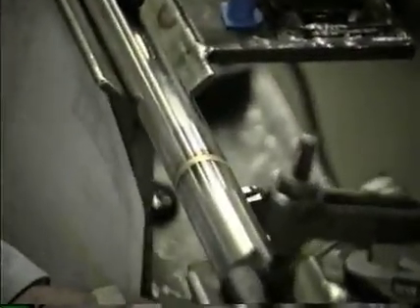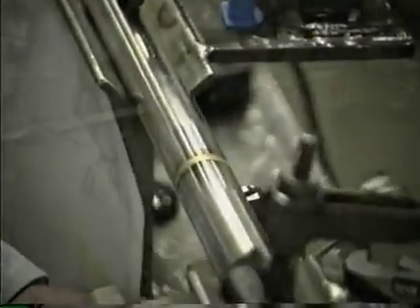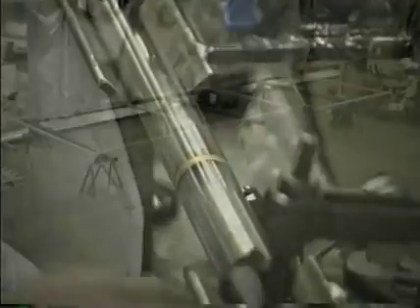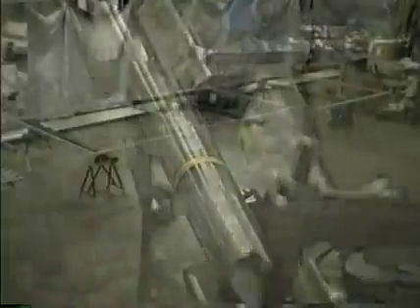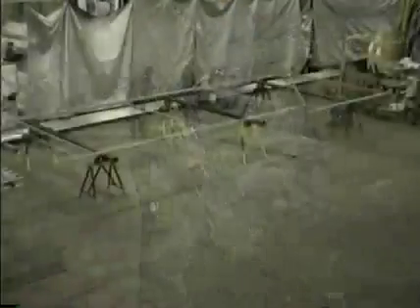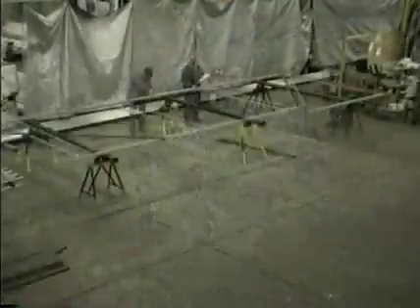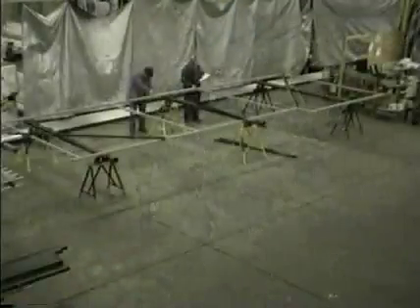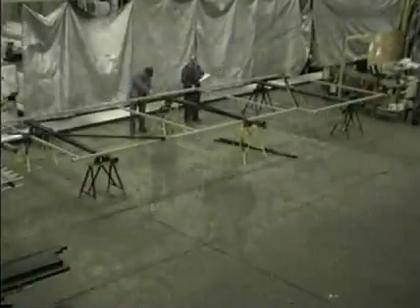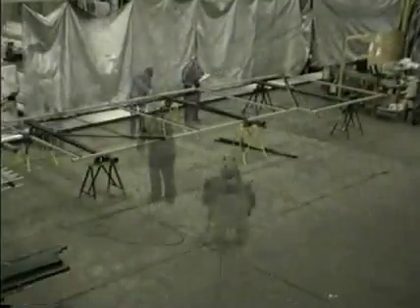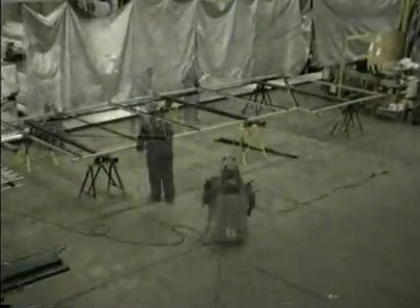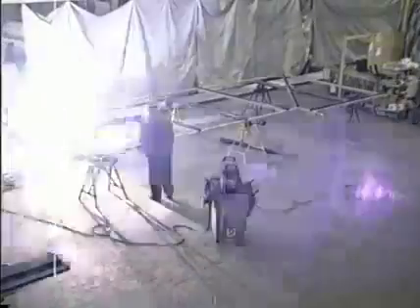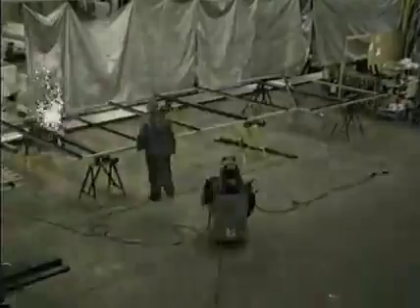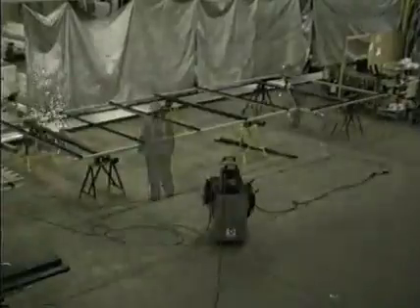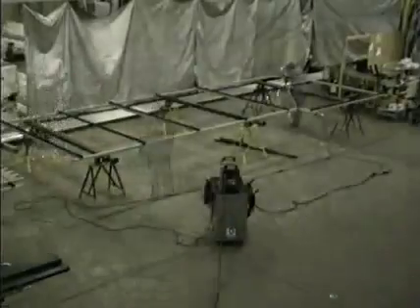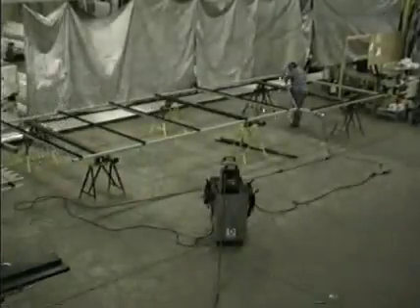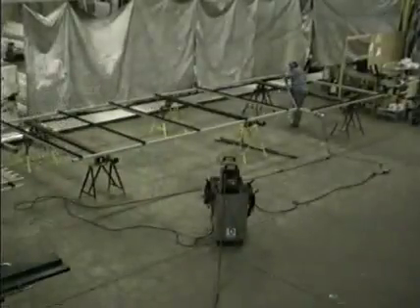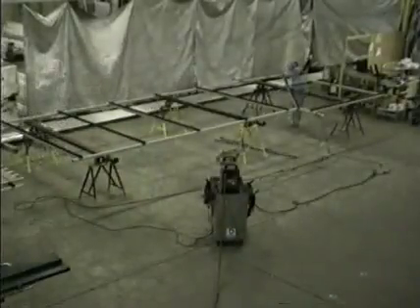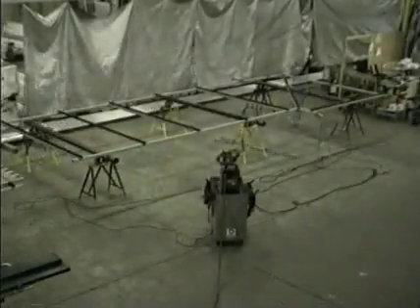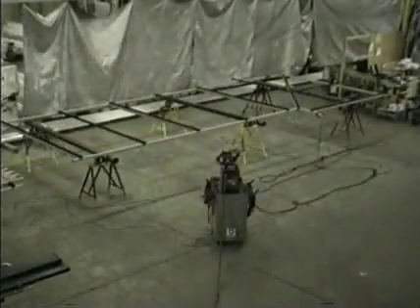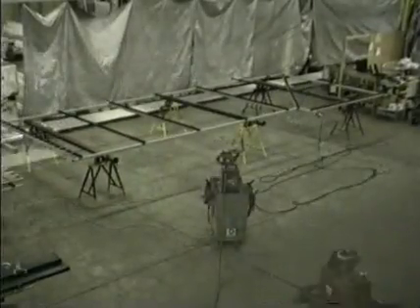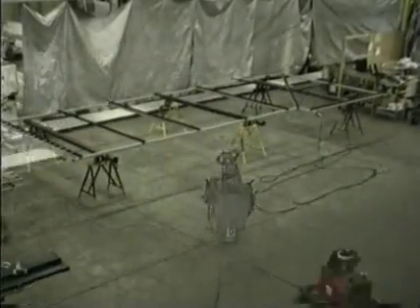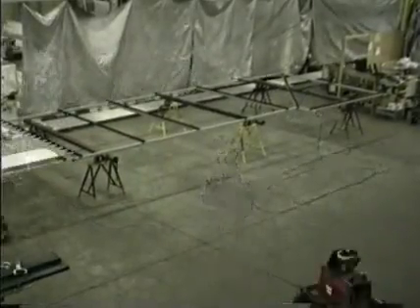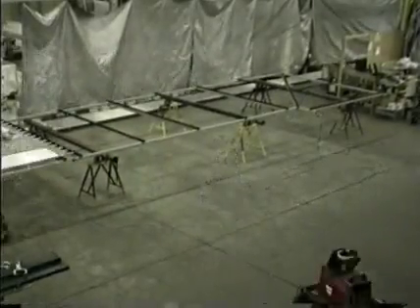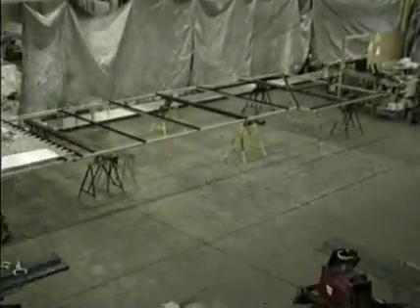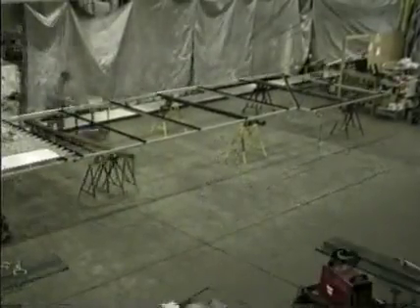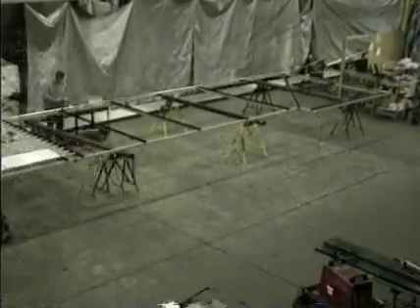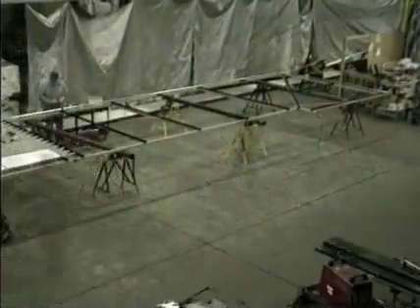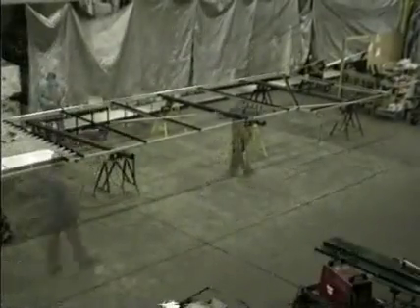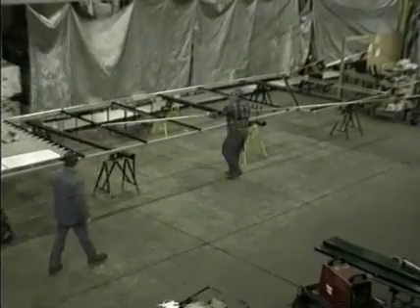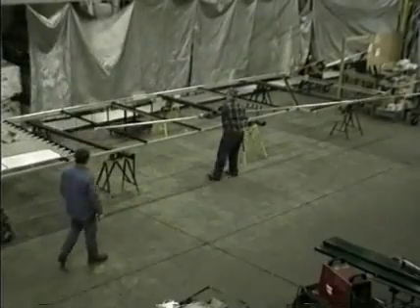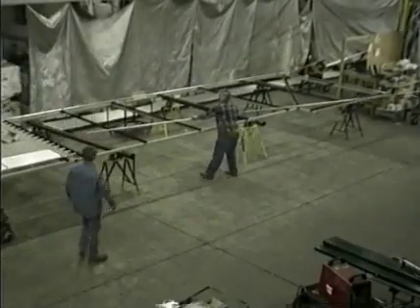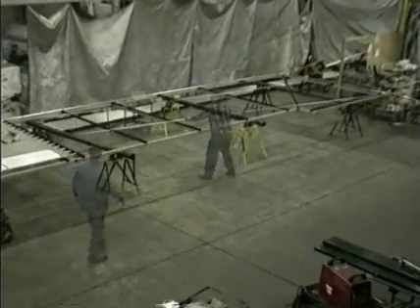With production line efficiency, the racks were built and ready for placement at the site.